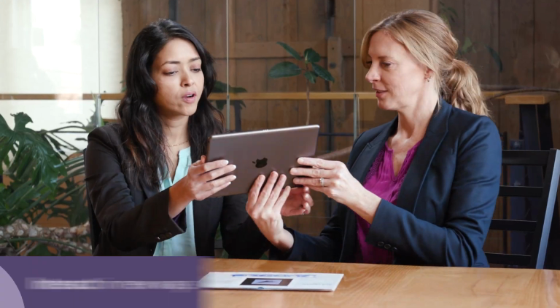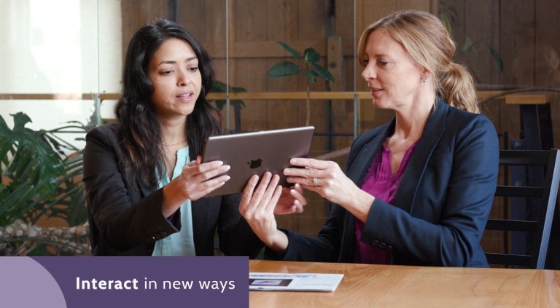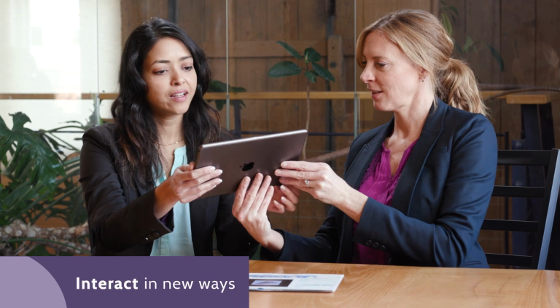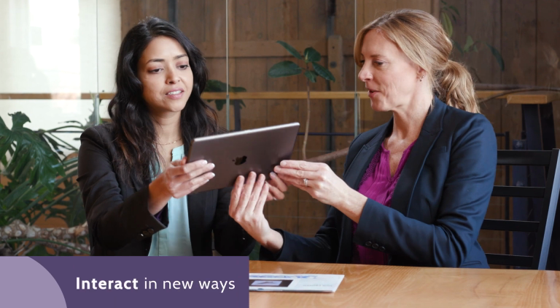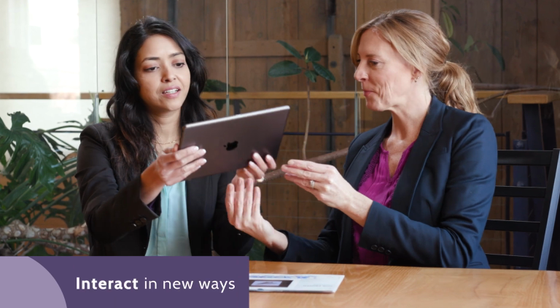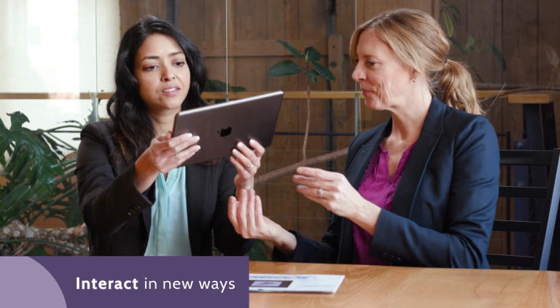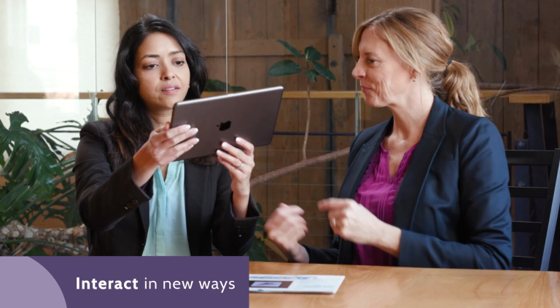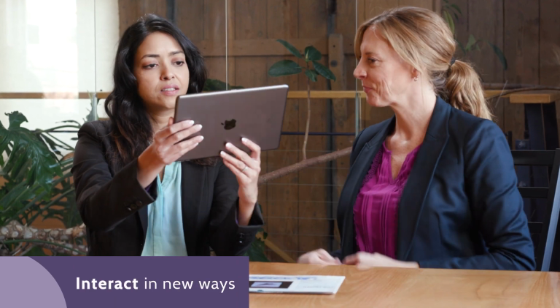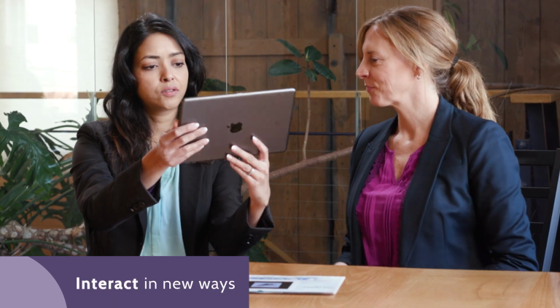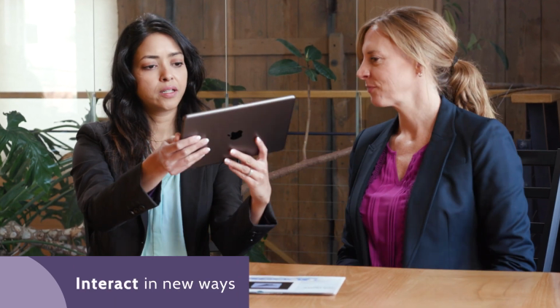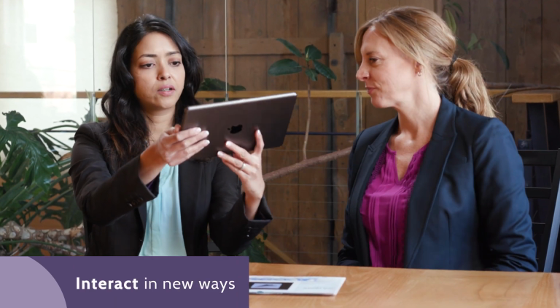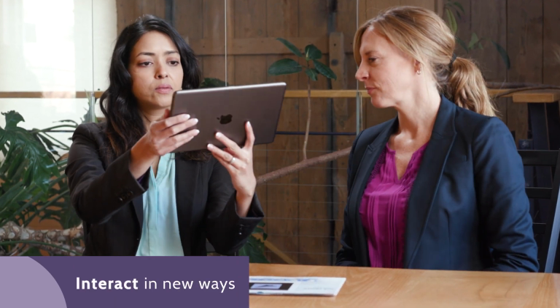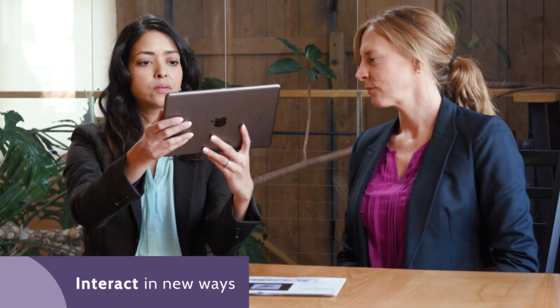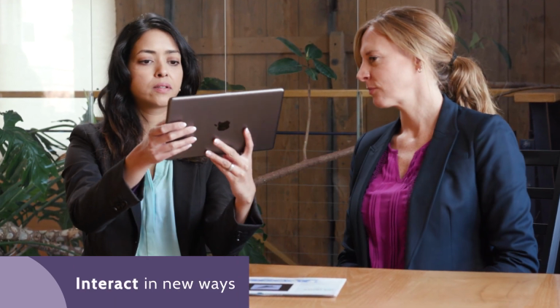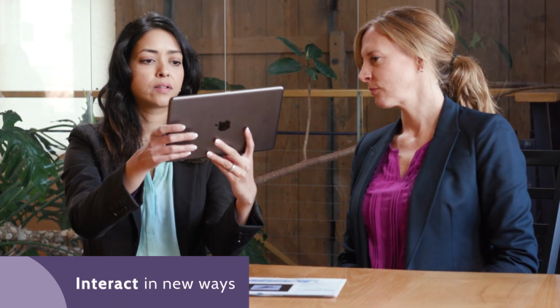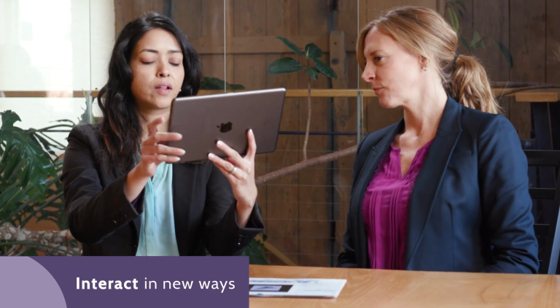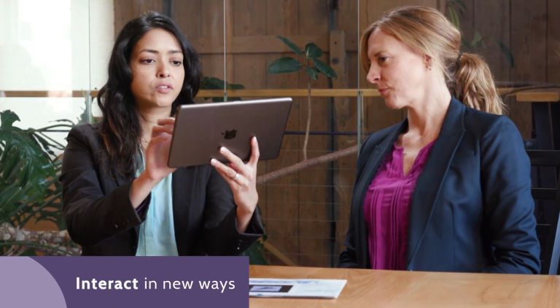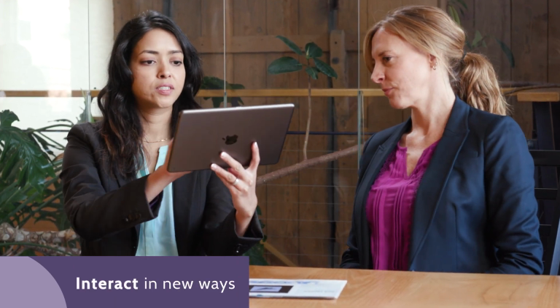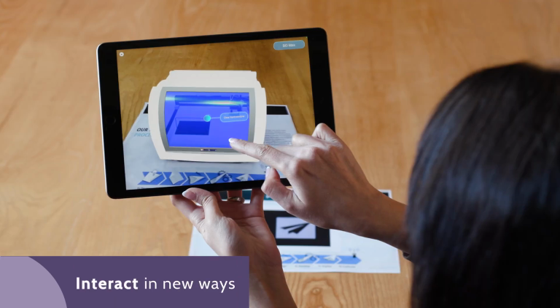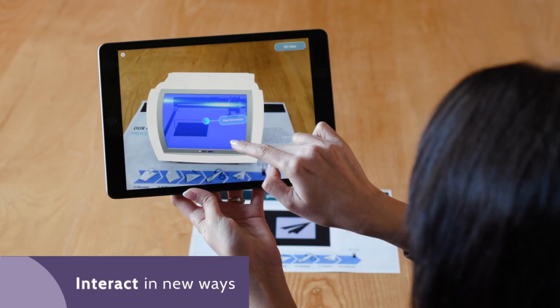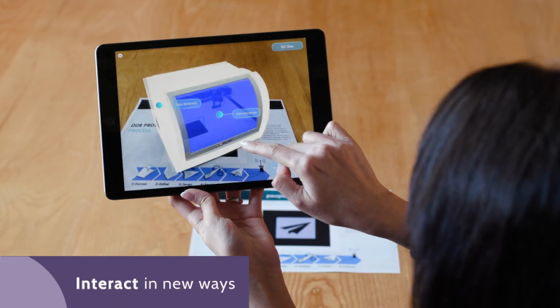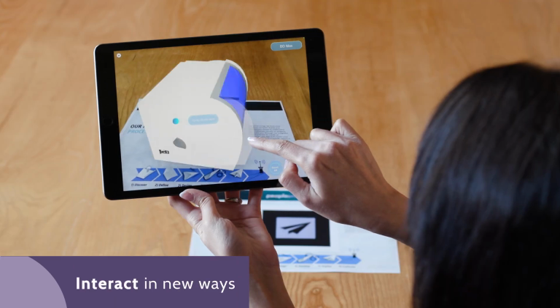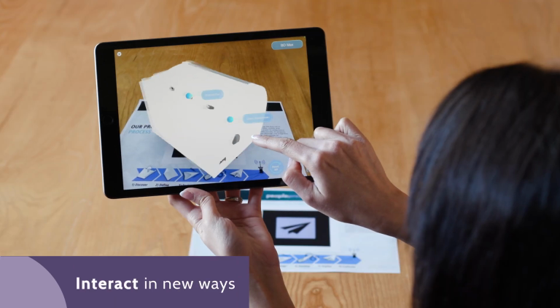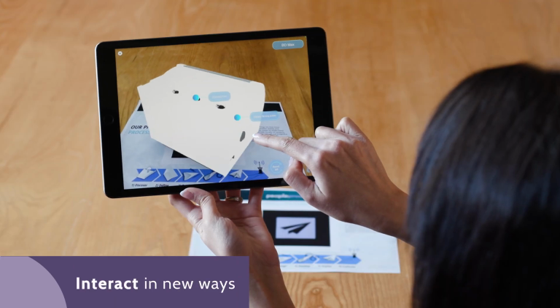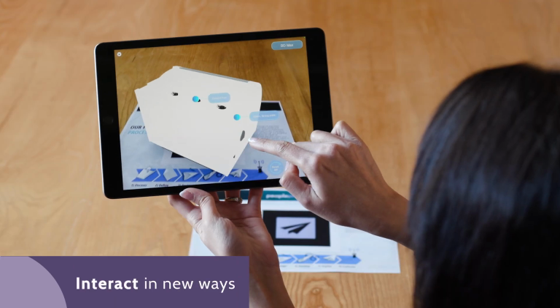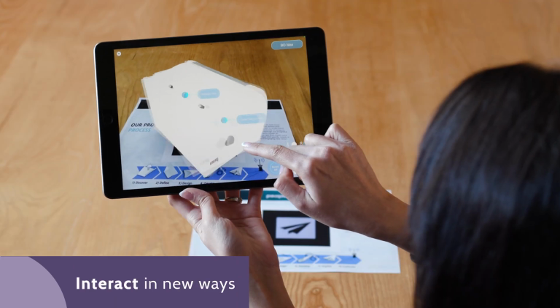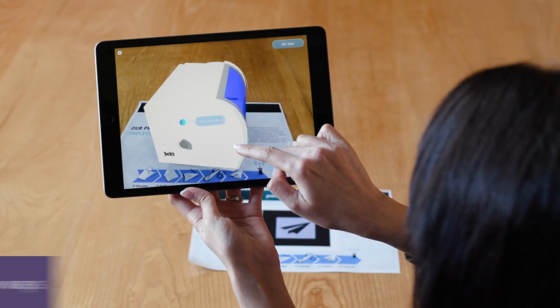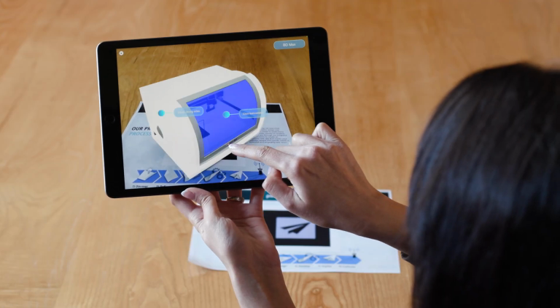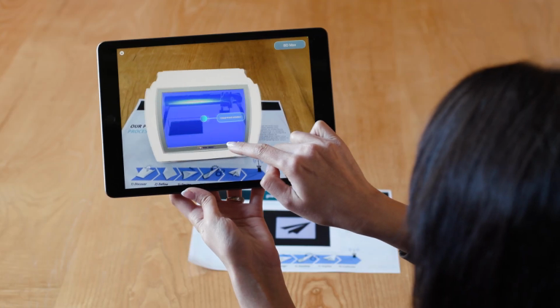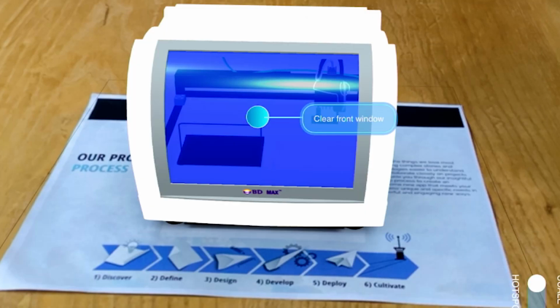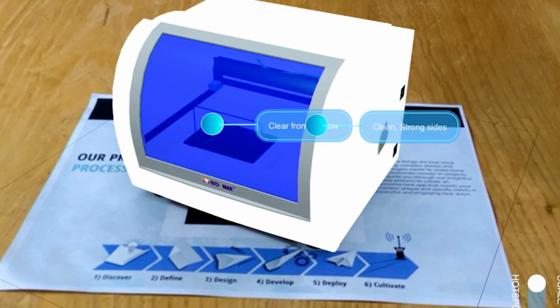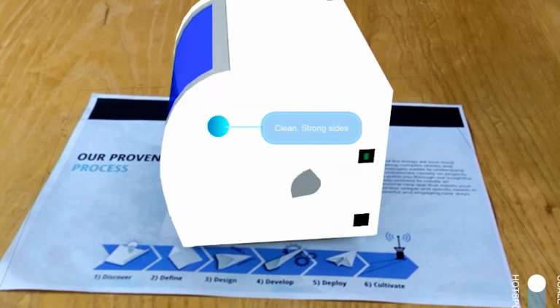Interact in new ways. Scan a unique branded image to bring your product to life right in front of them.